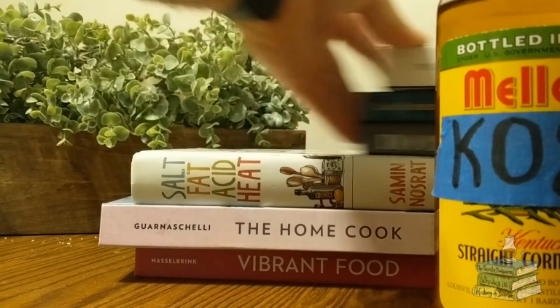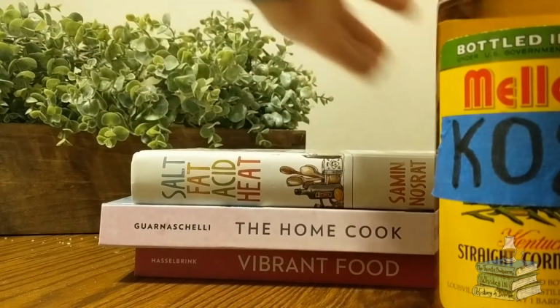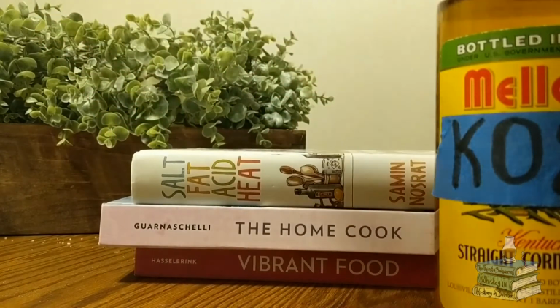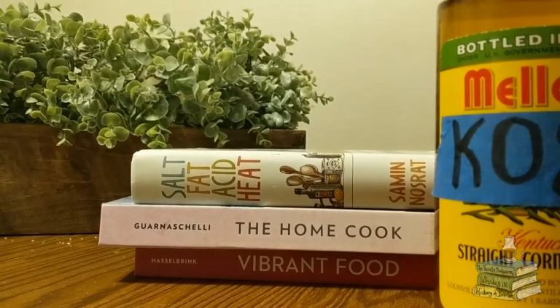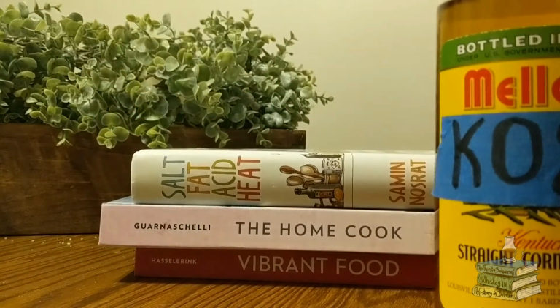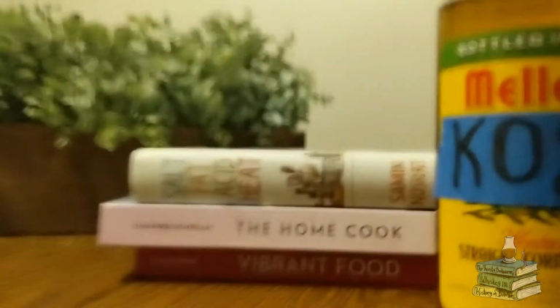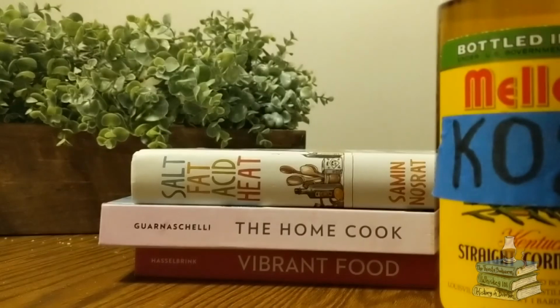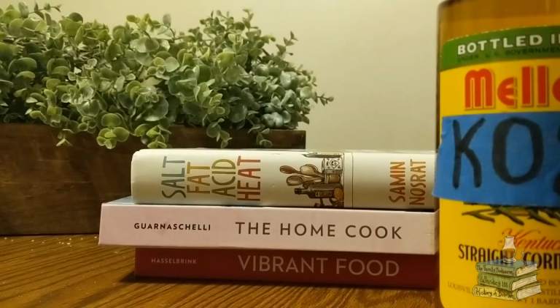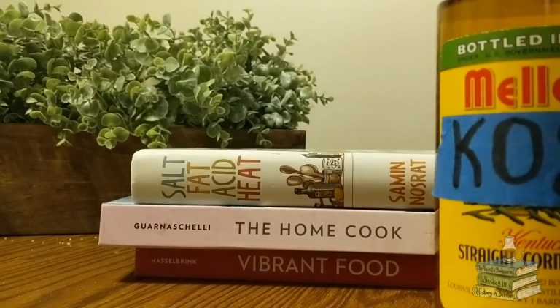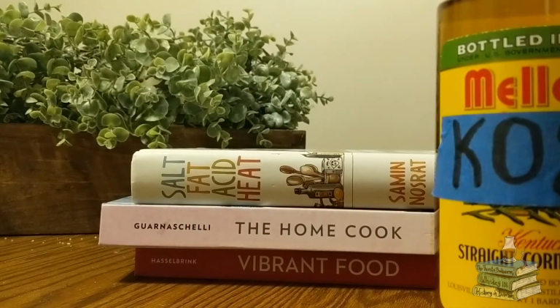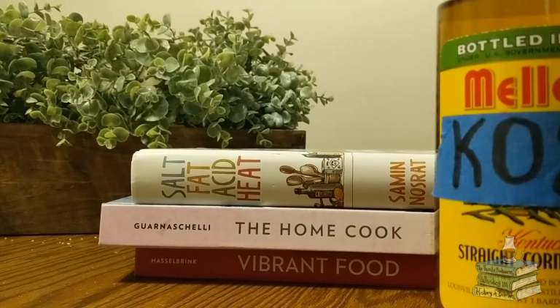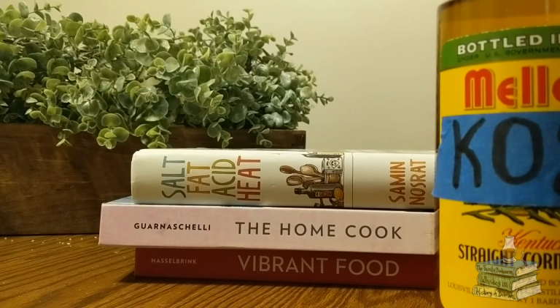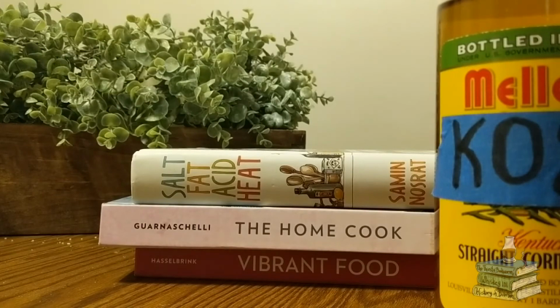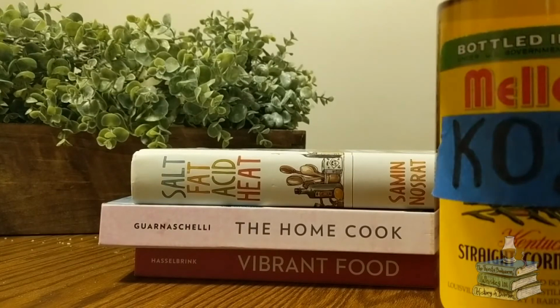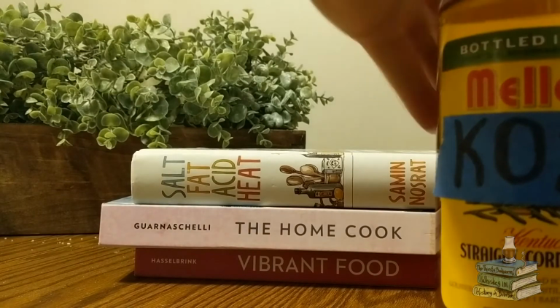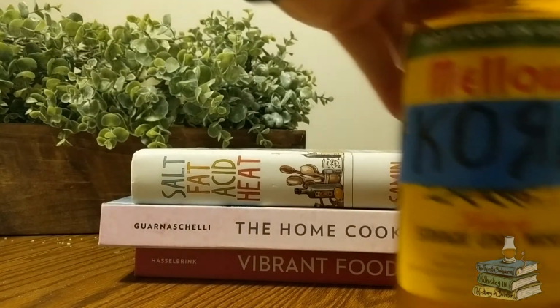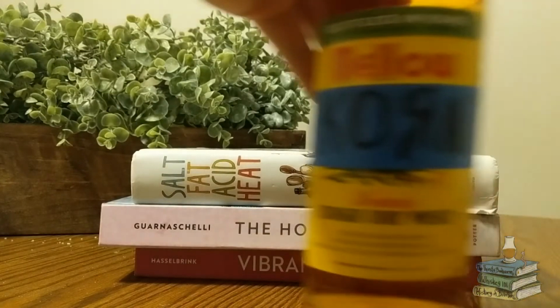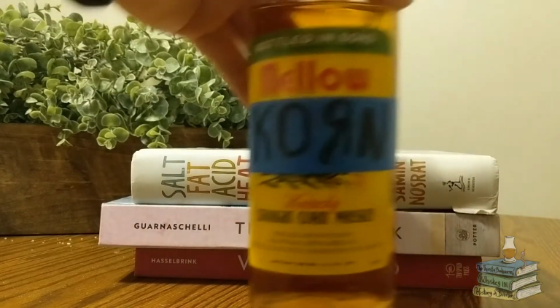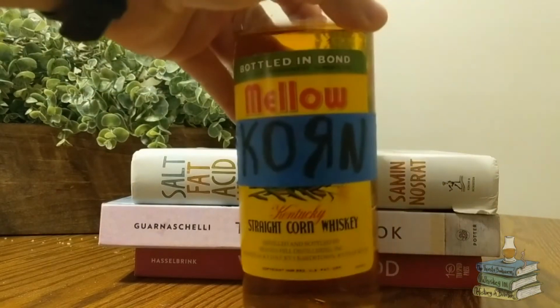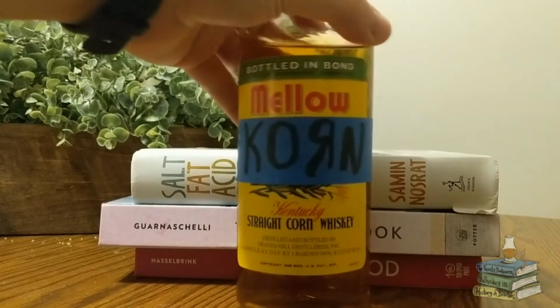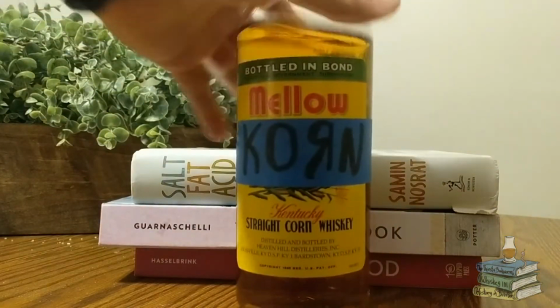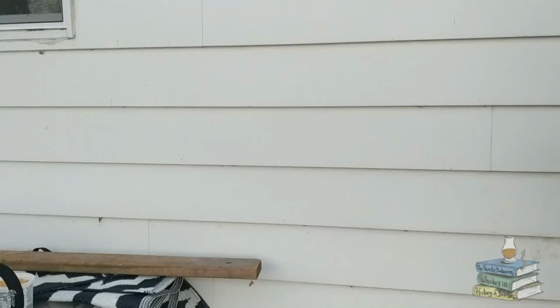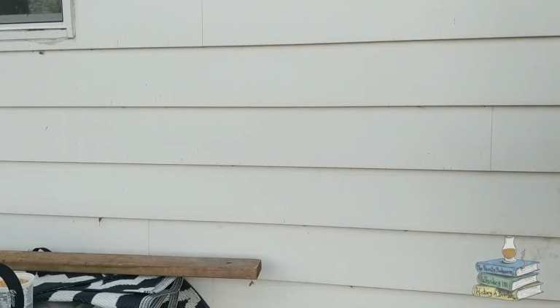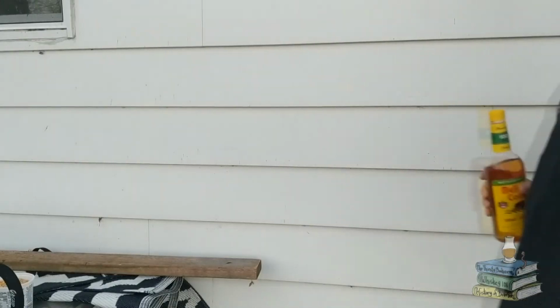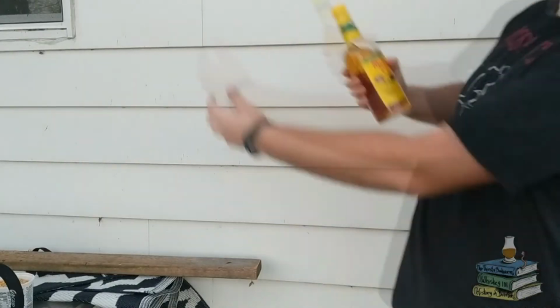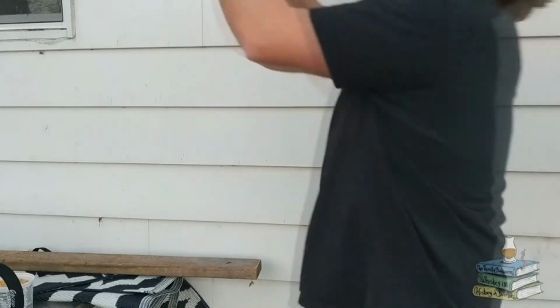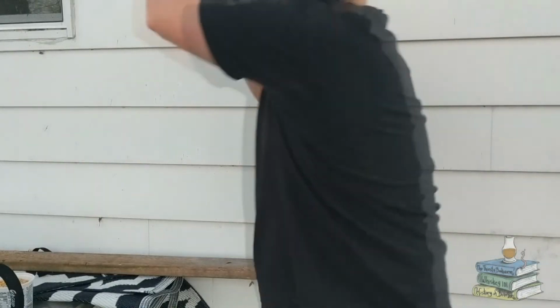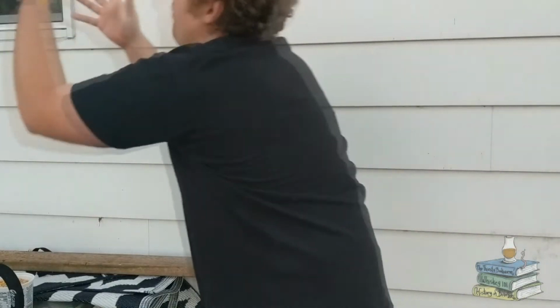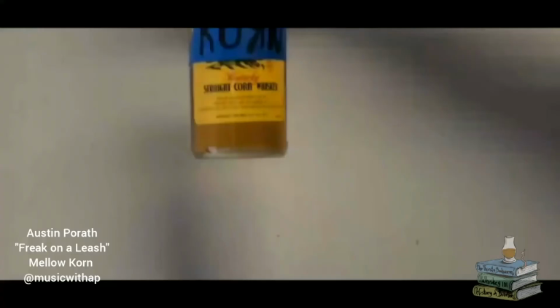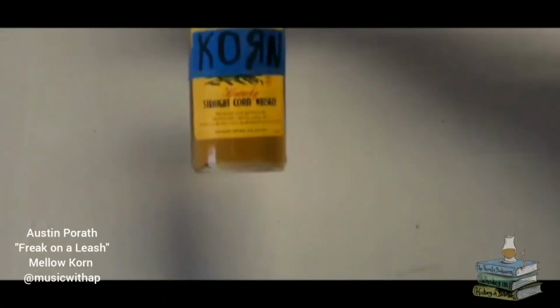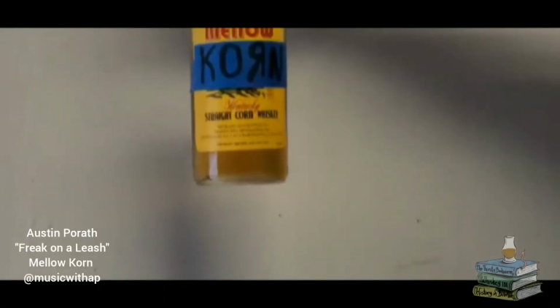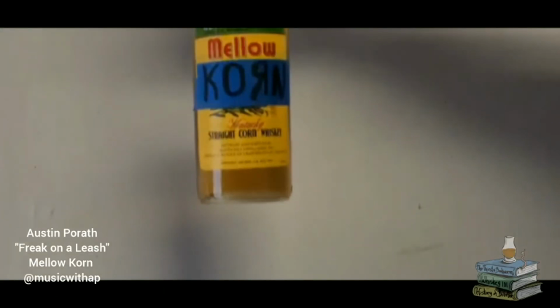And now that you've waited patiently to the end, here is that Mellow Corn release you will only find here.